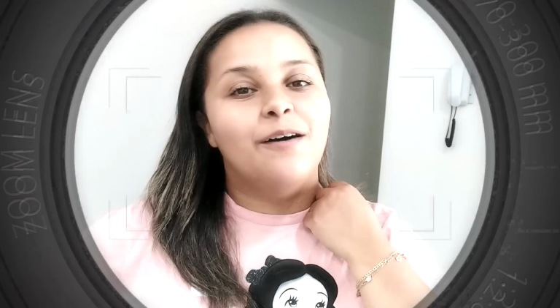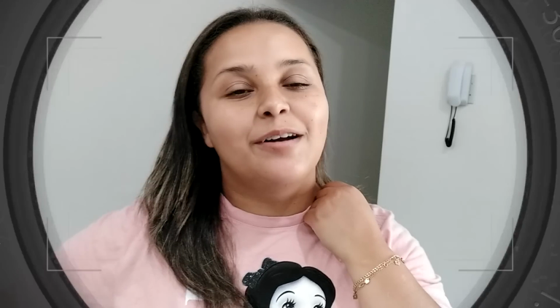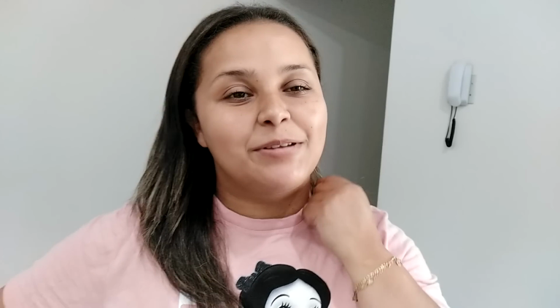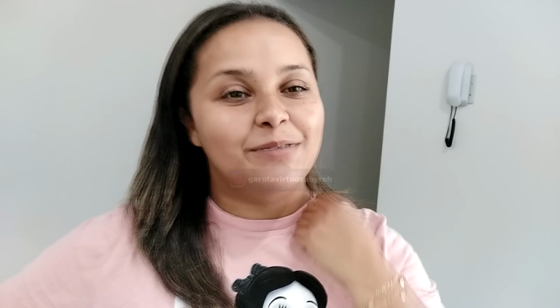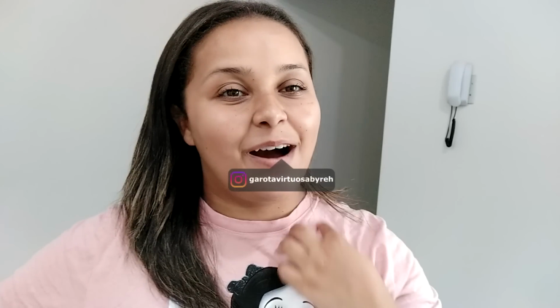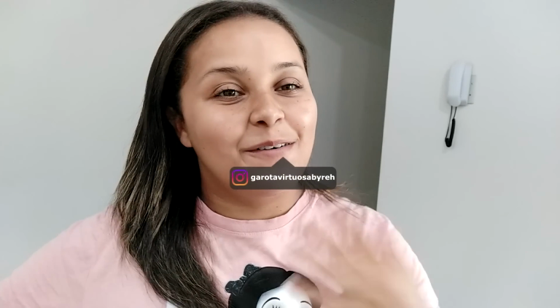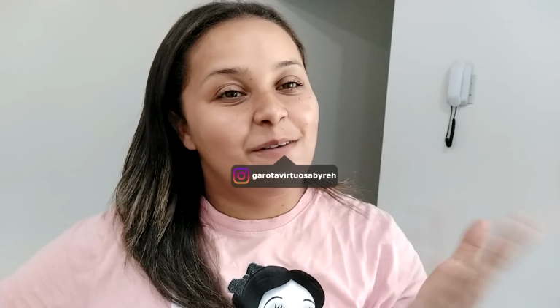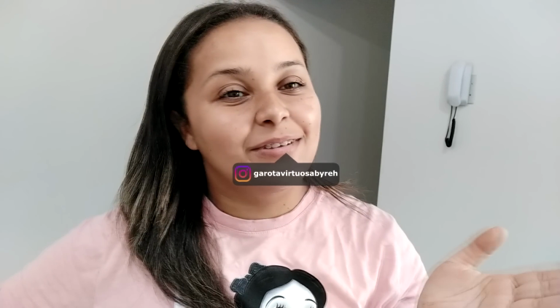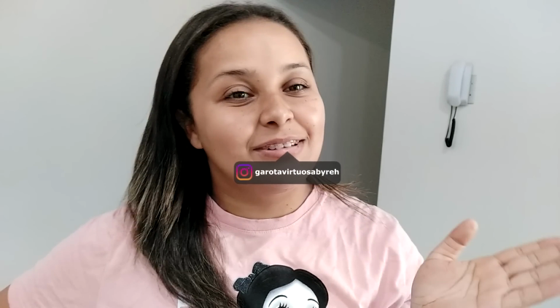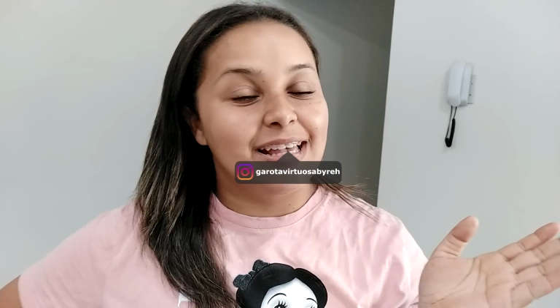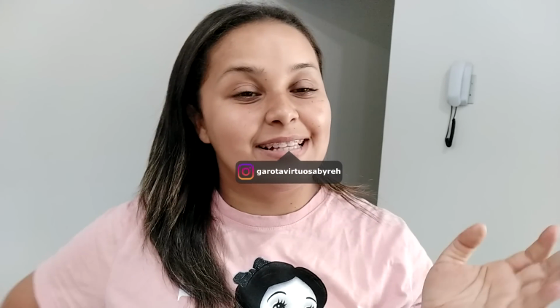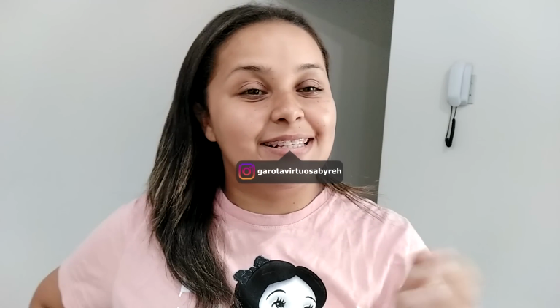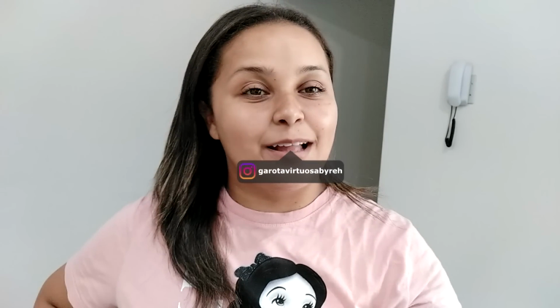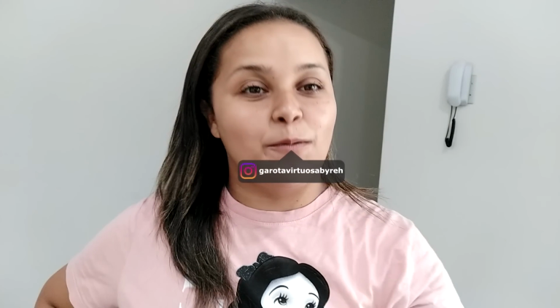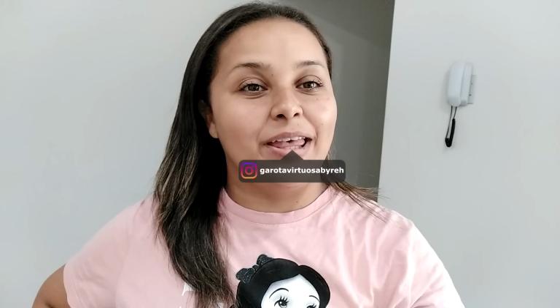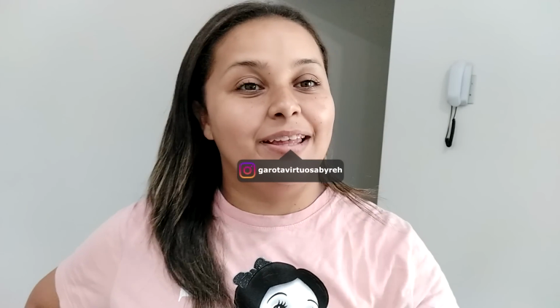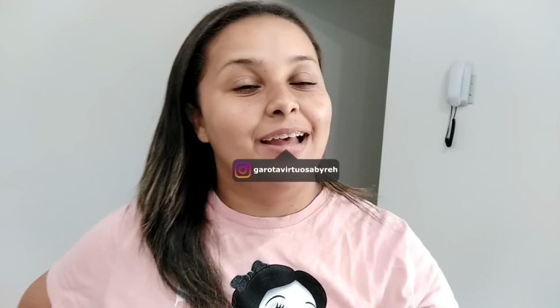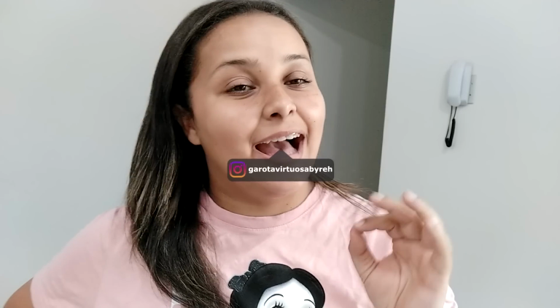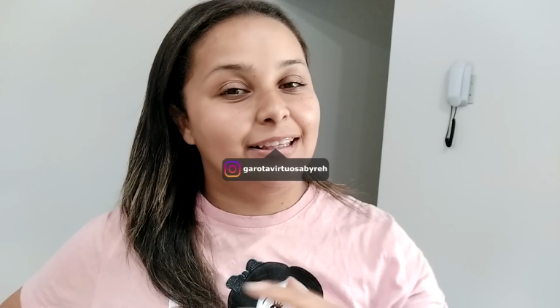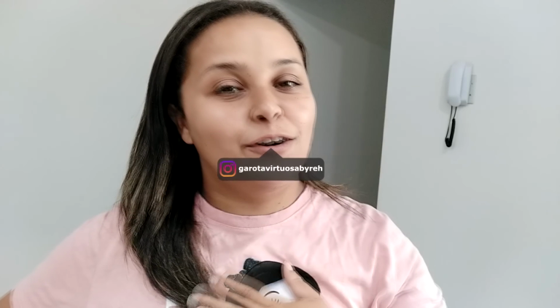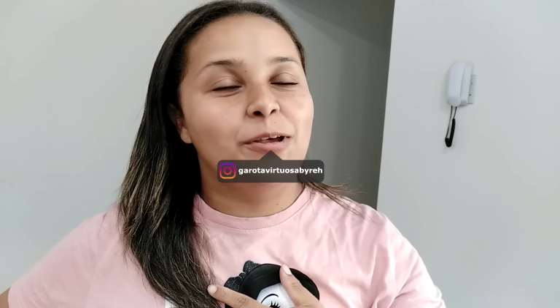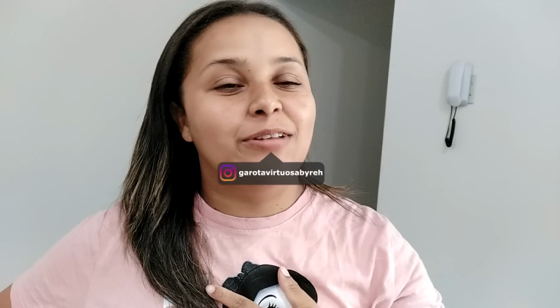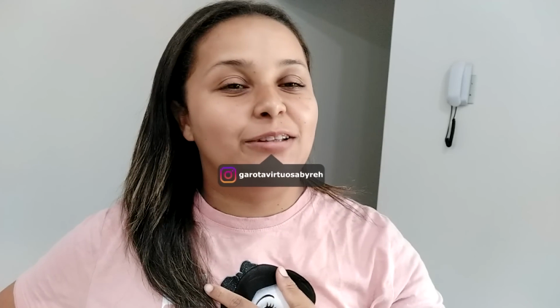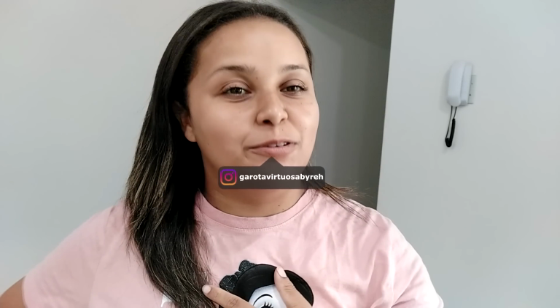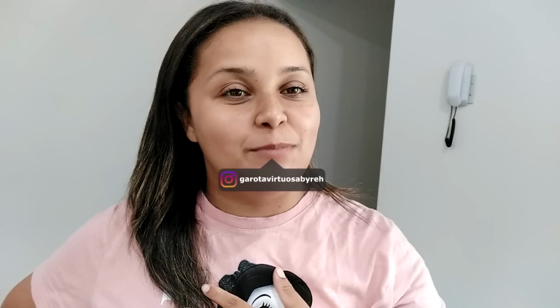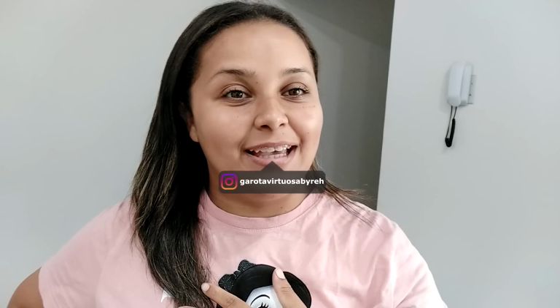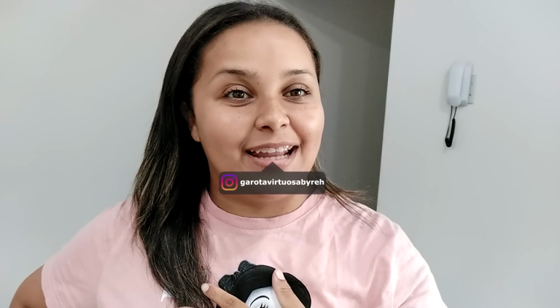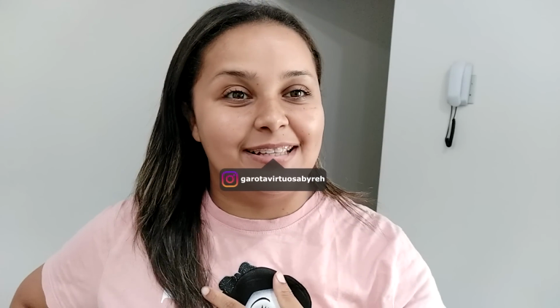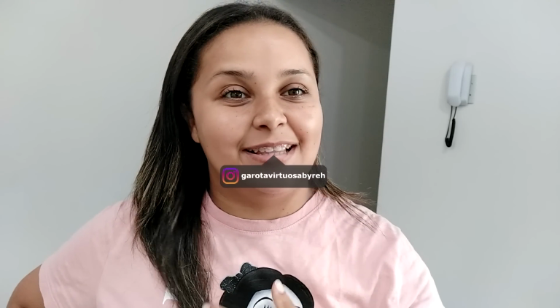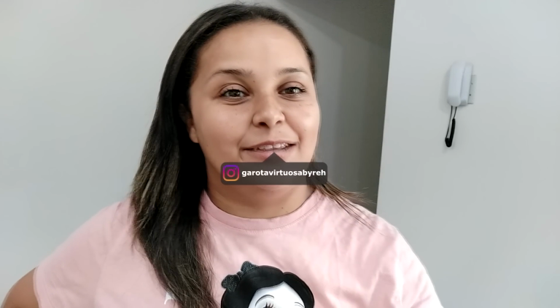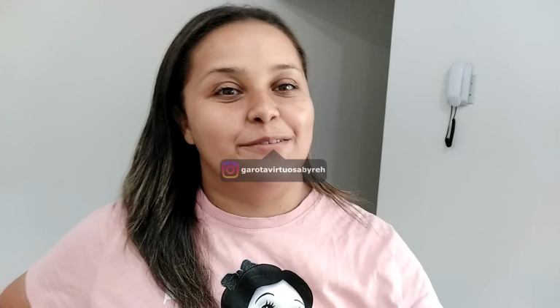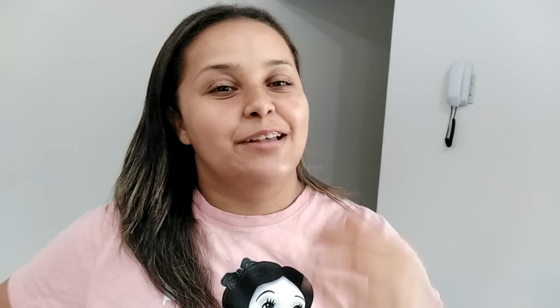Hi guys, how are you? Everything okay here, thanks to God.